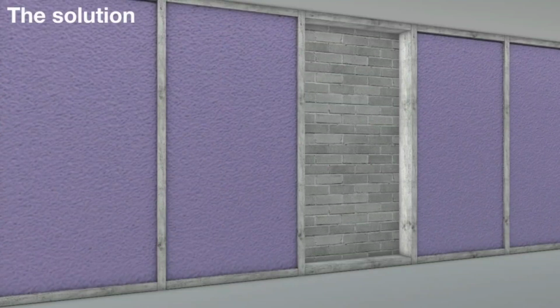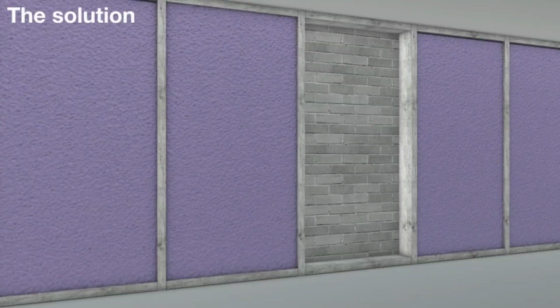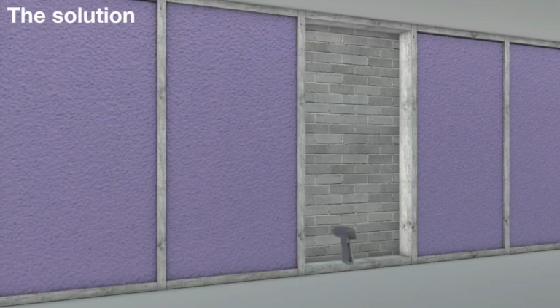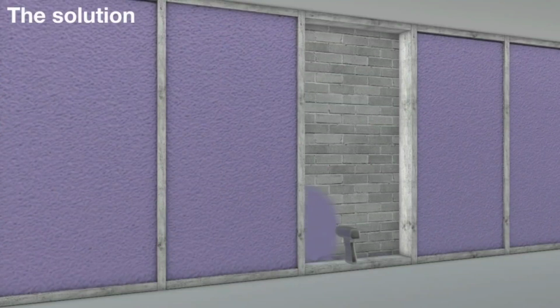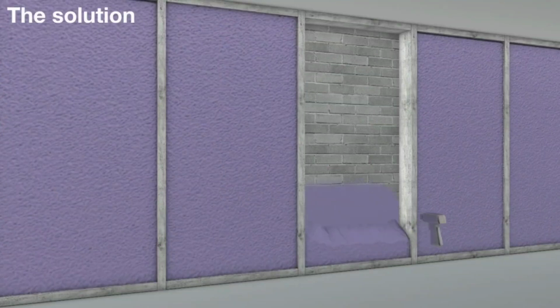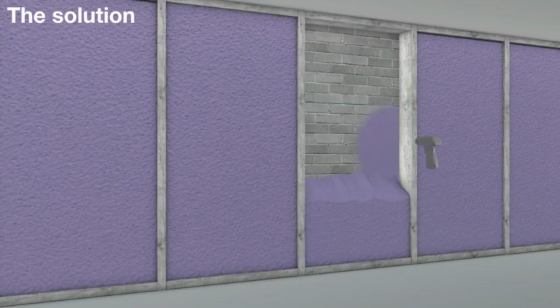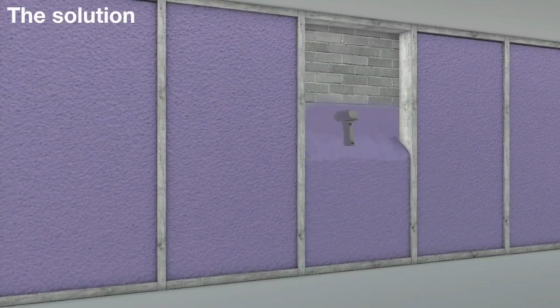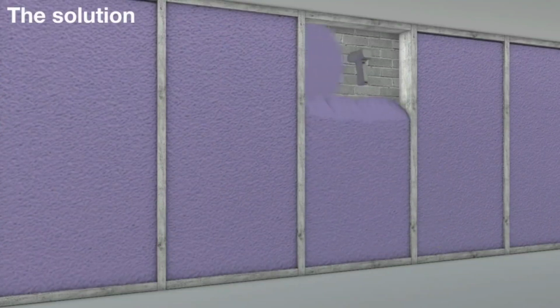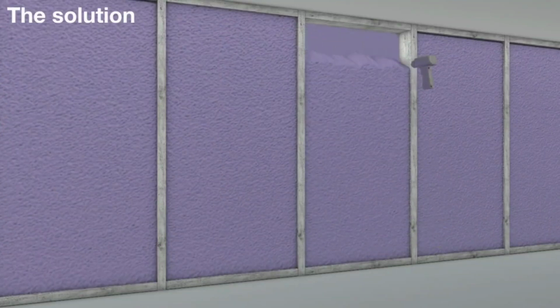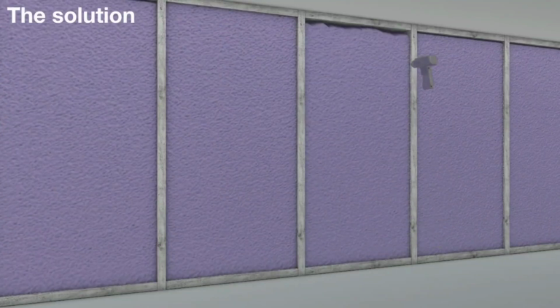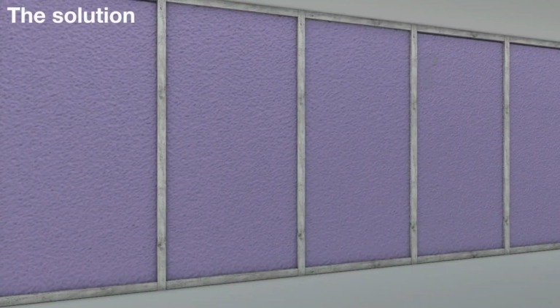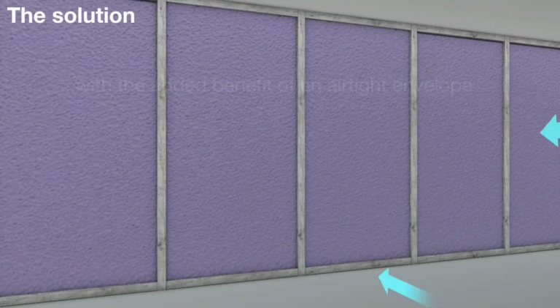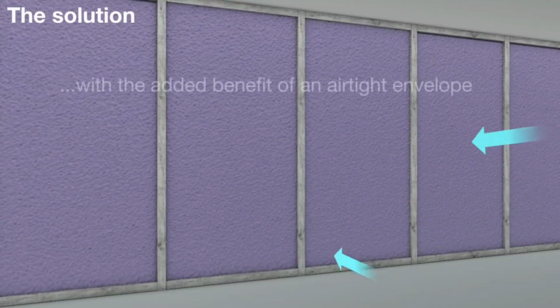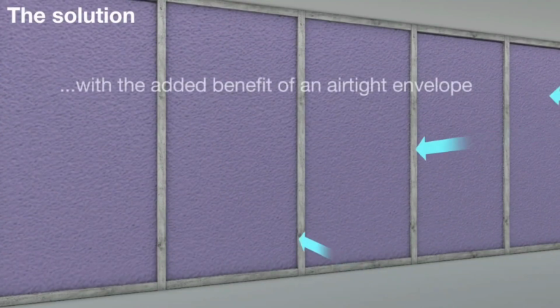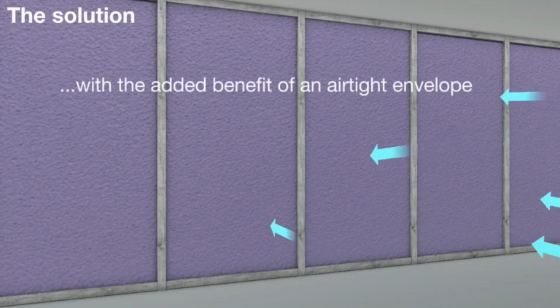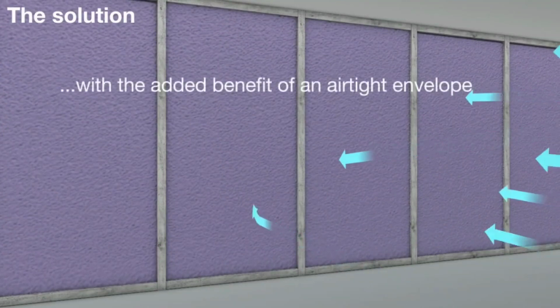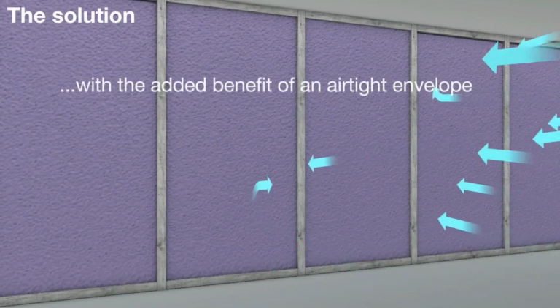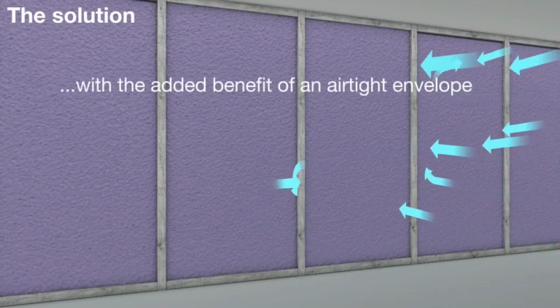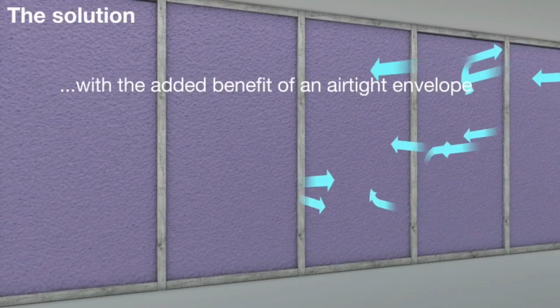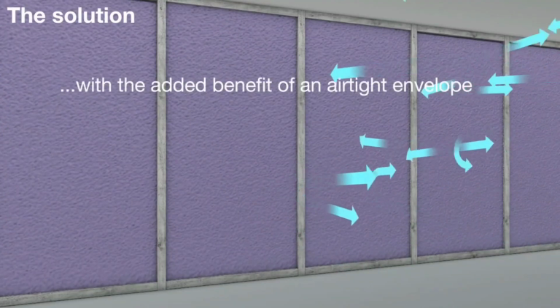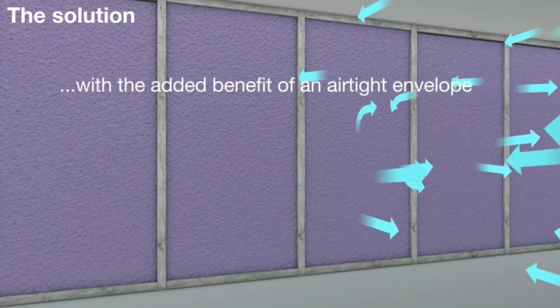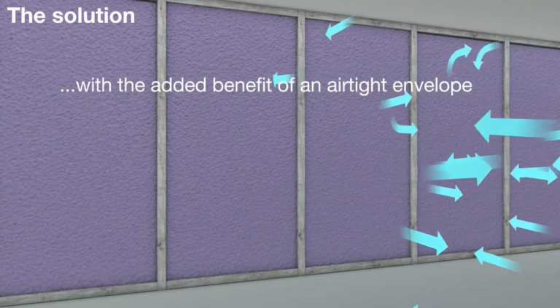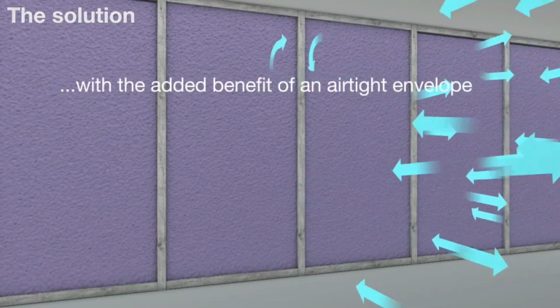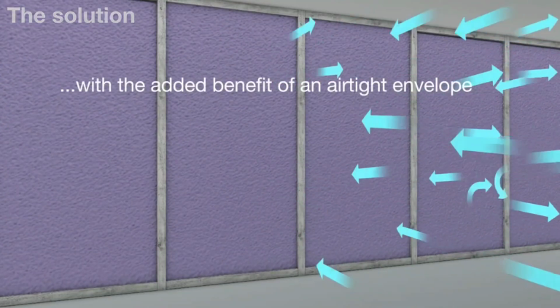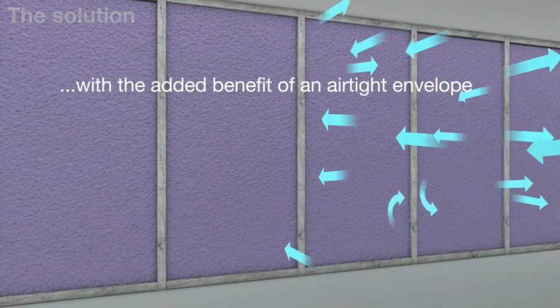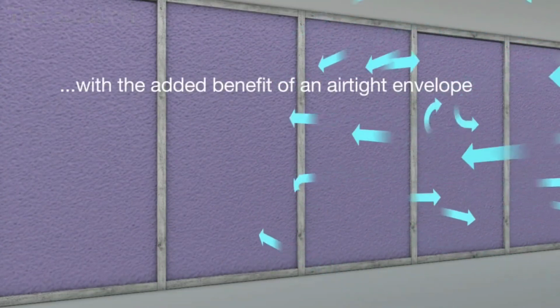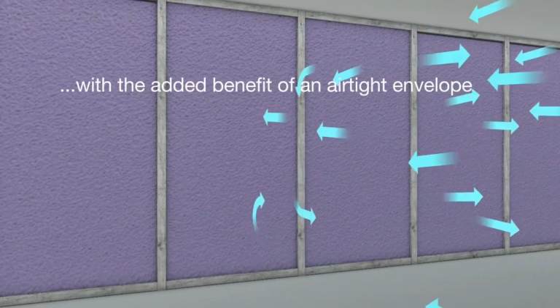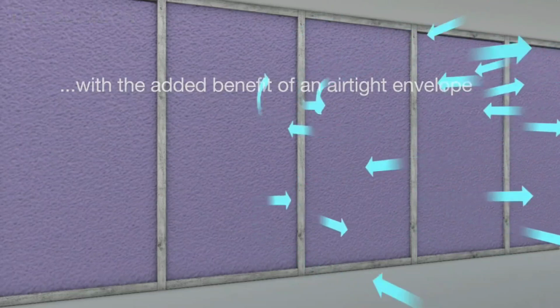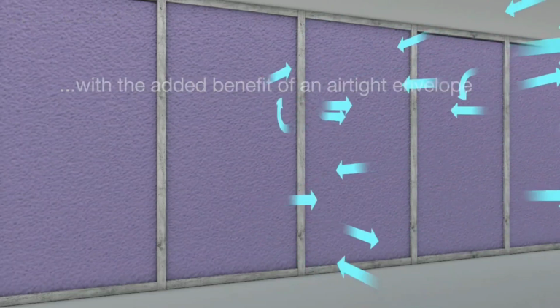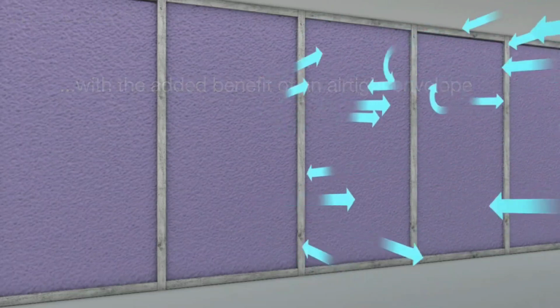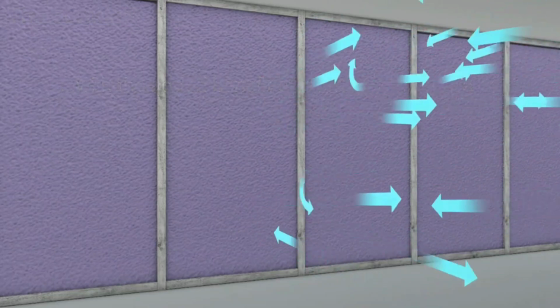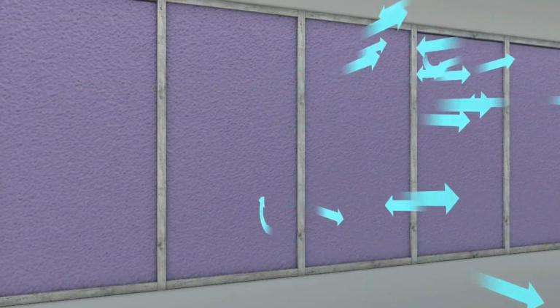Moreover, the foam effectively reduces the probability of condensation and mold development within the building framework.